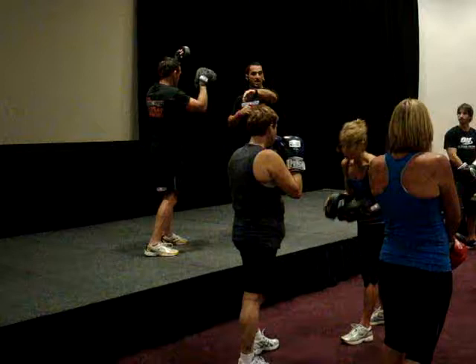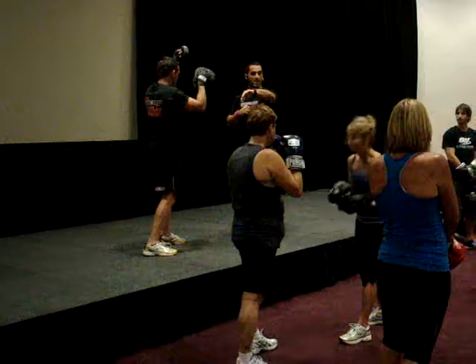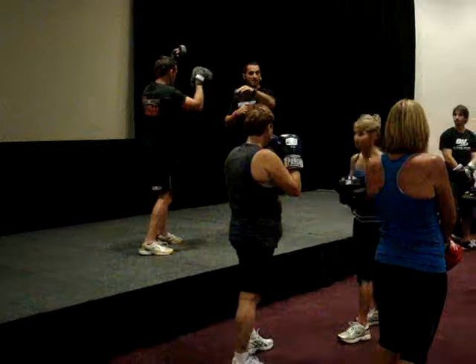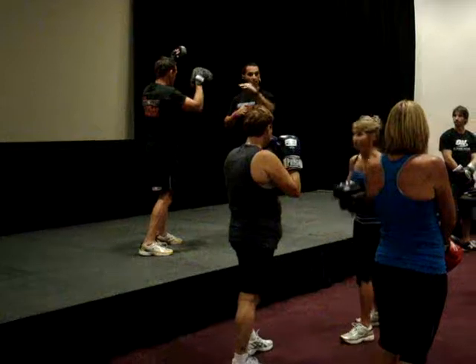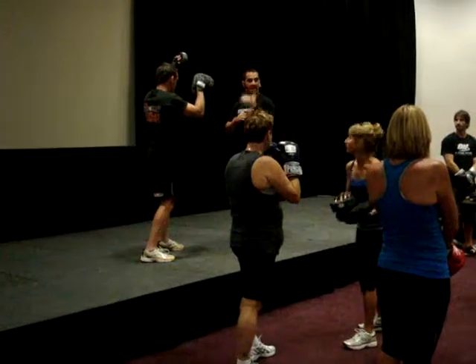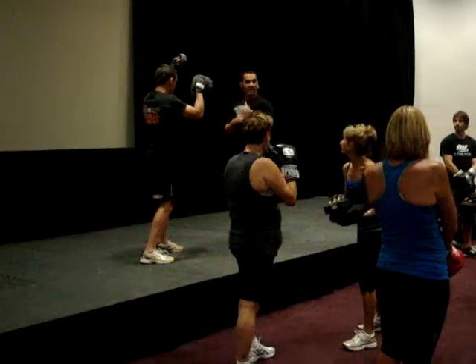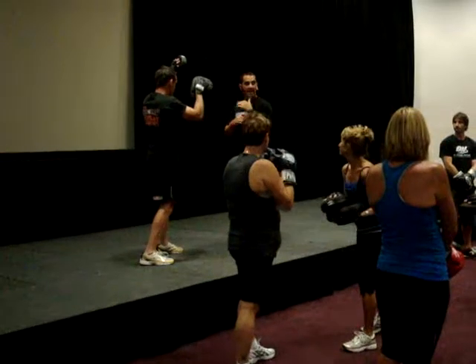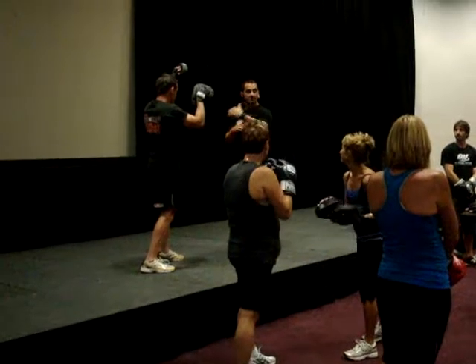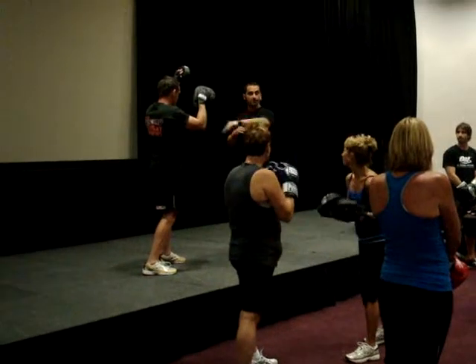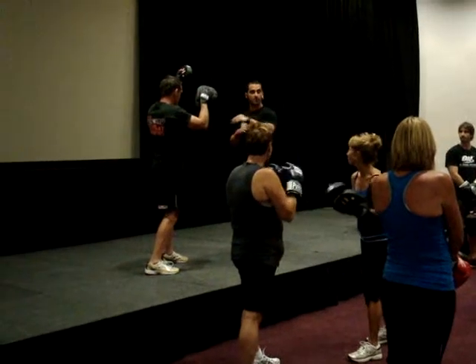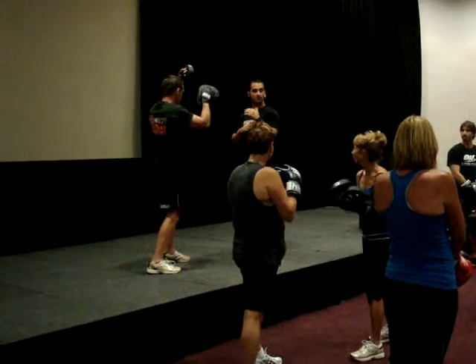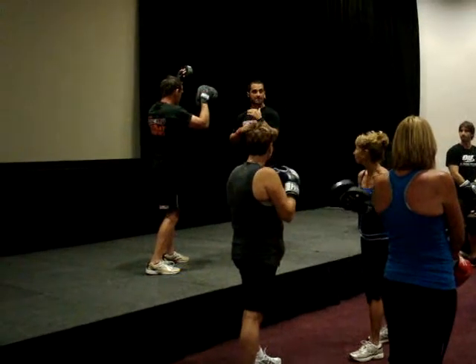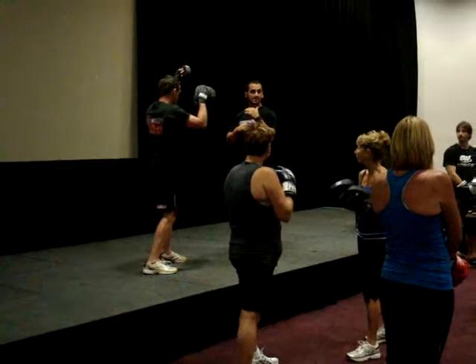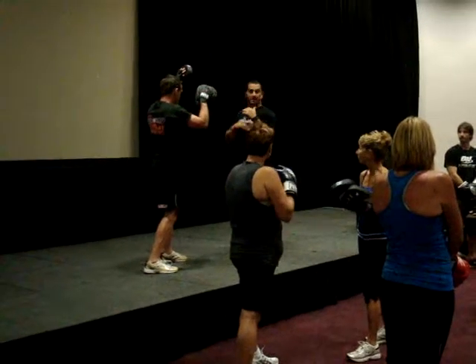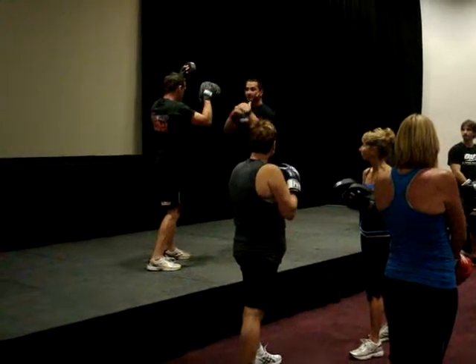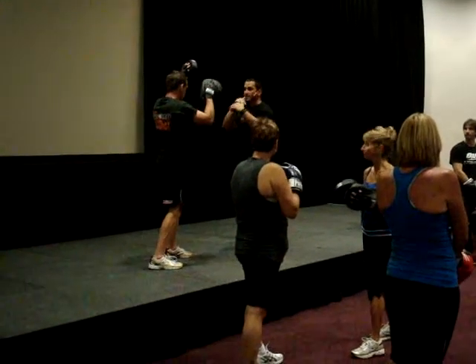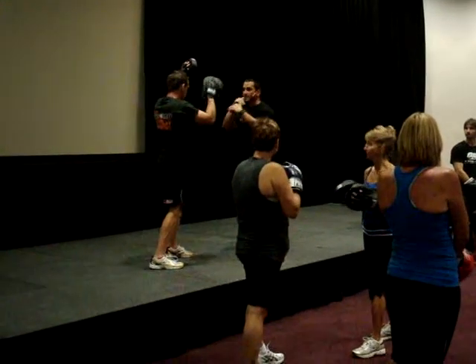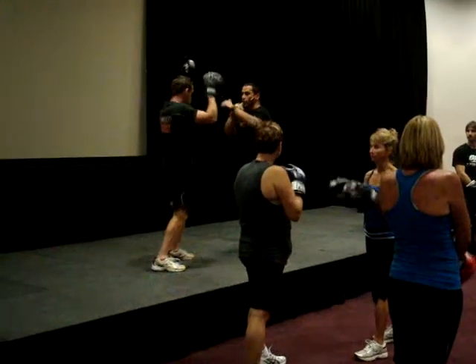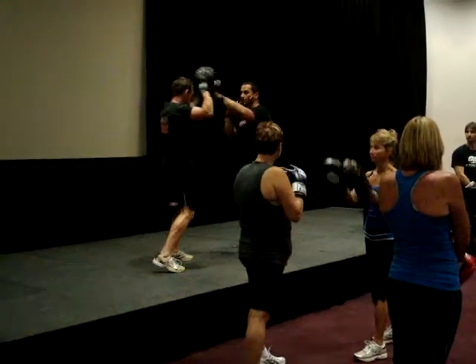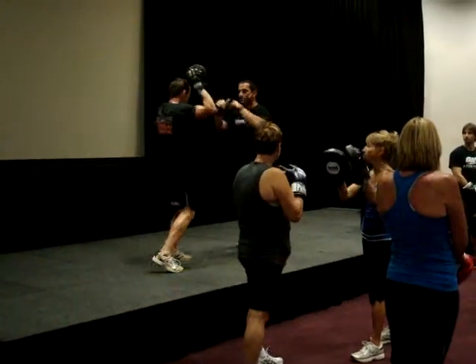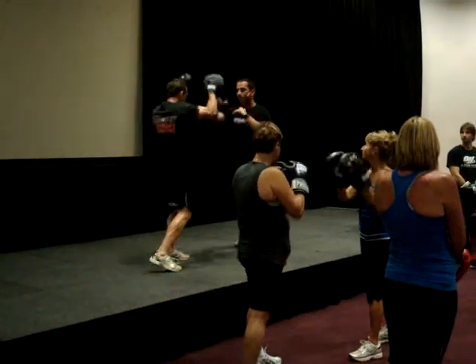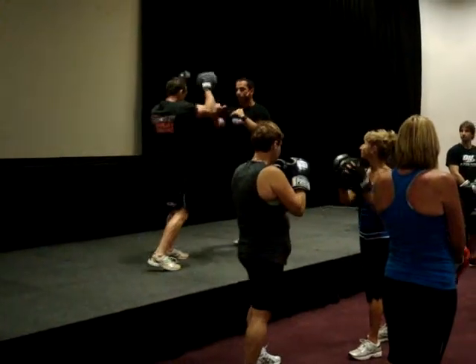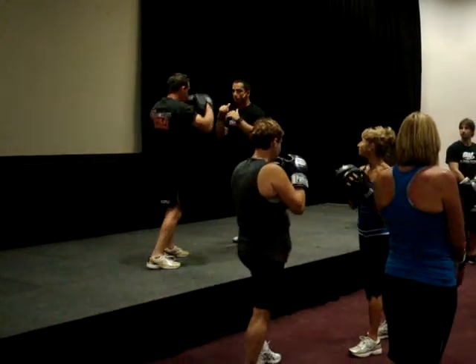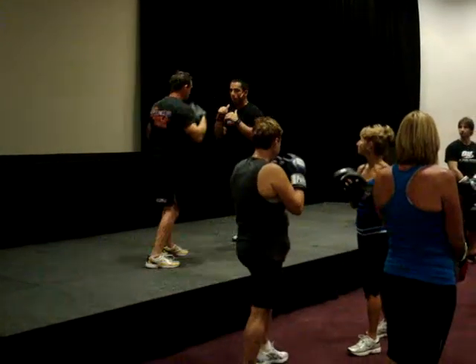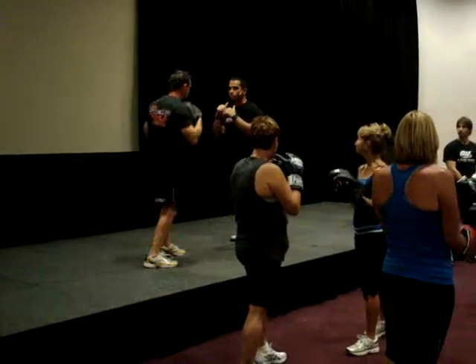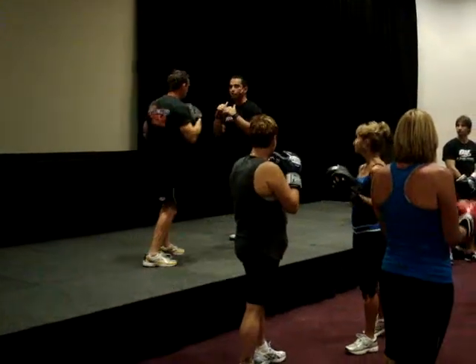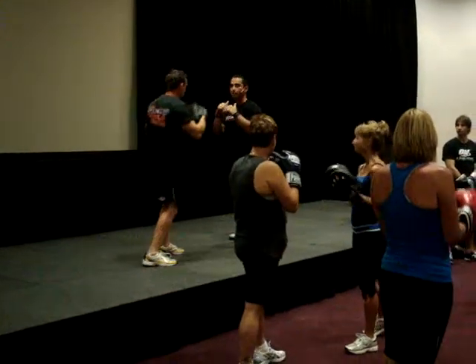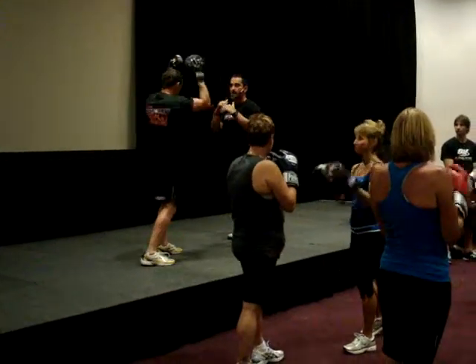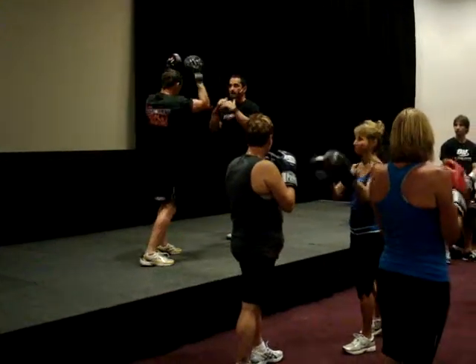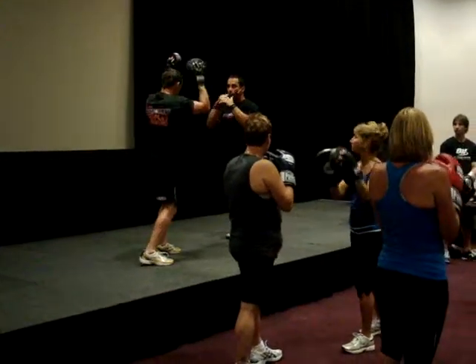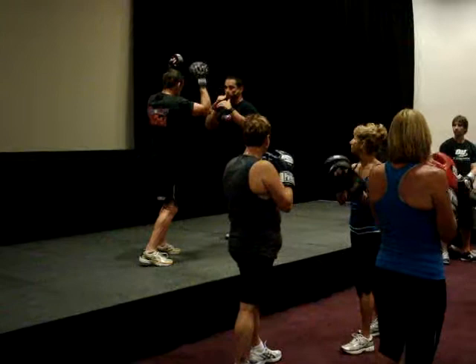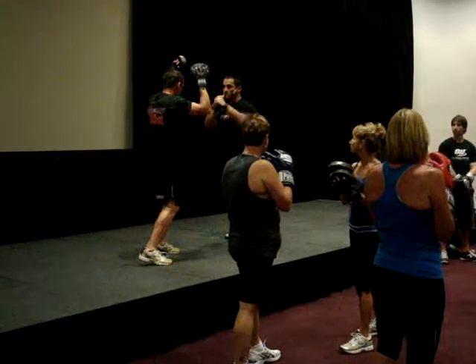The jab is with your lead hand — for most of us it's our left — and the cross is with the right. One, two, and pause.